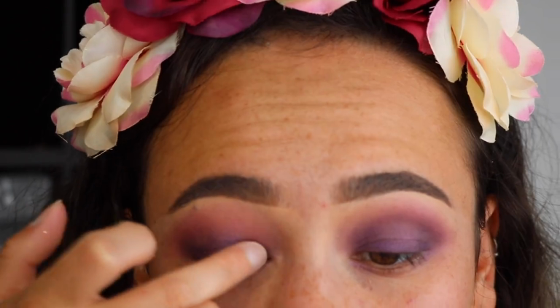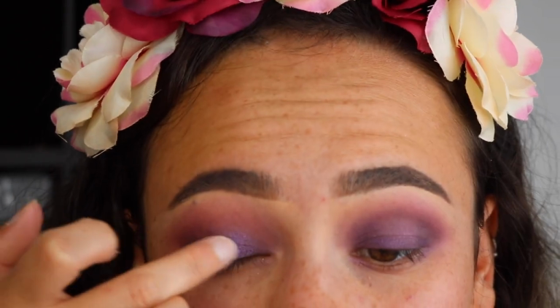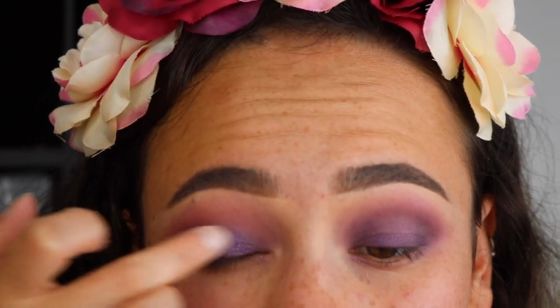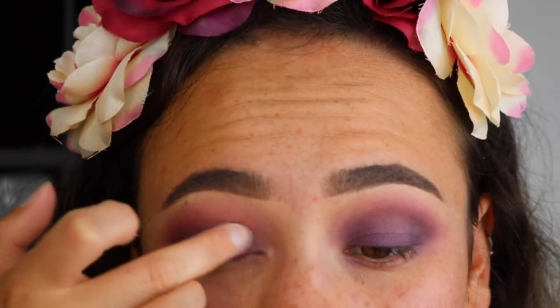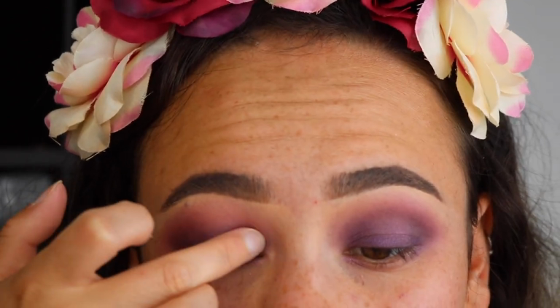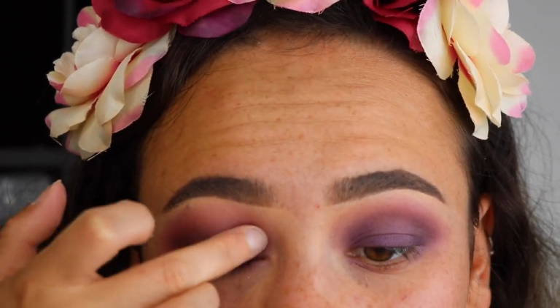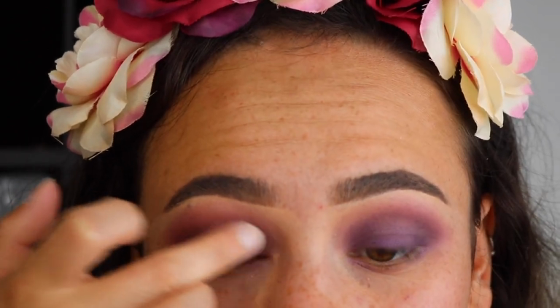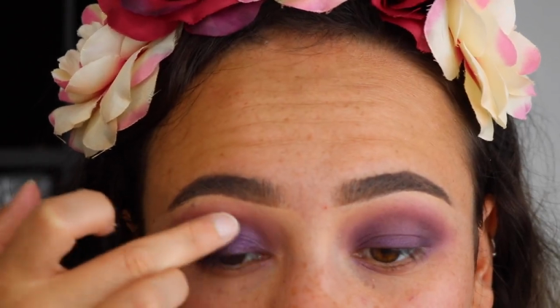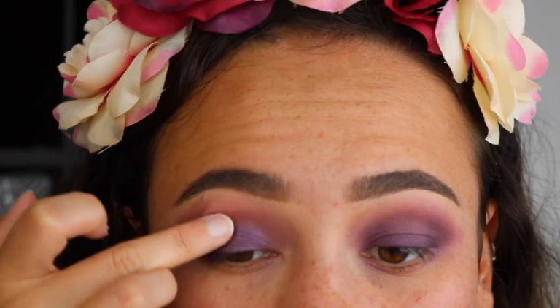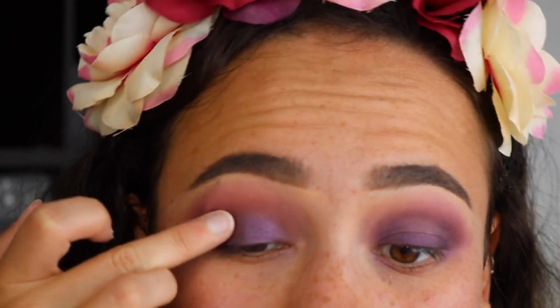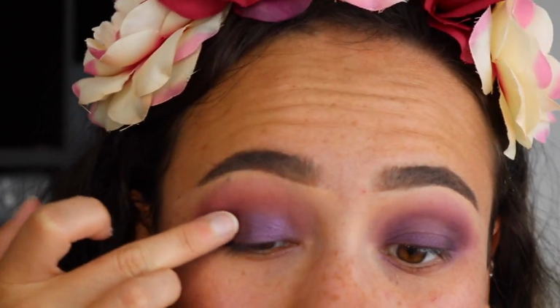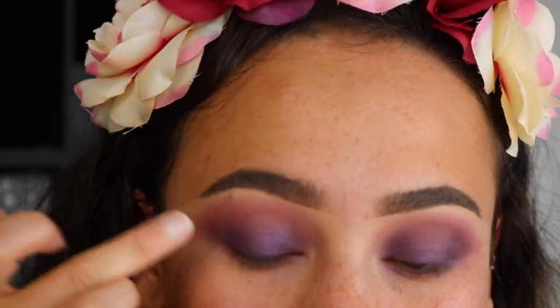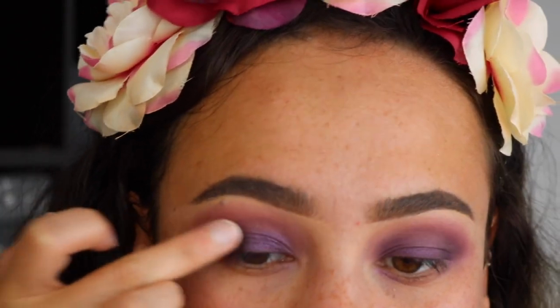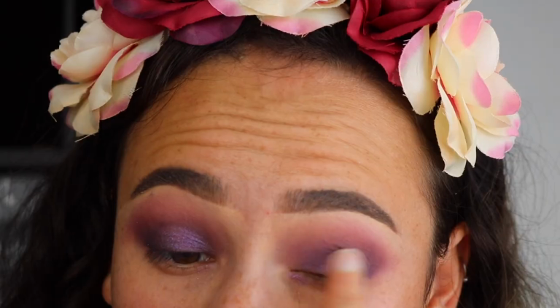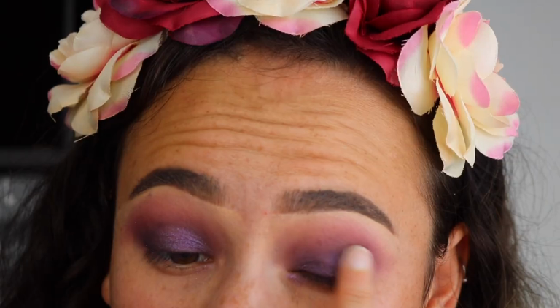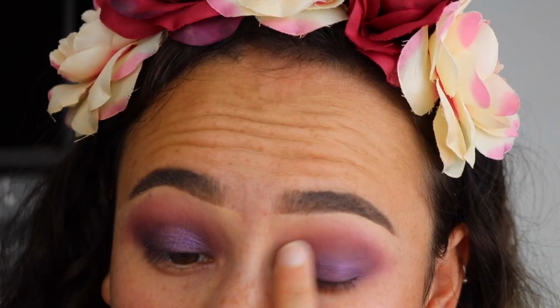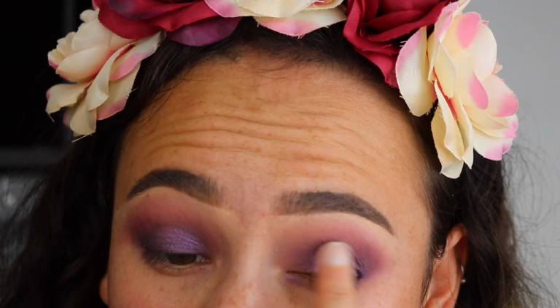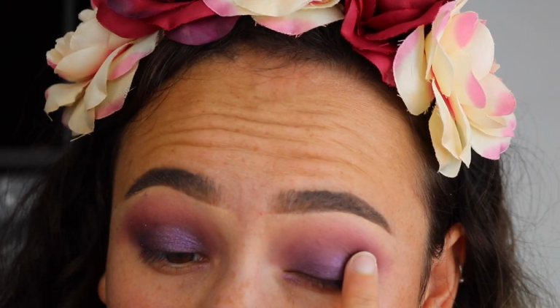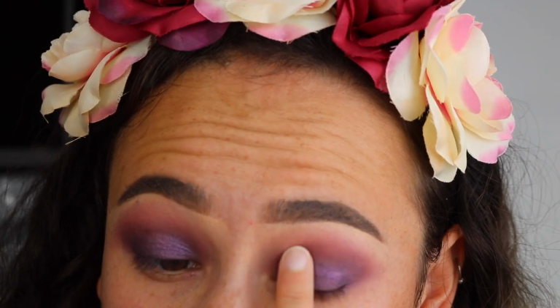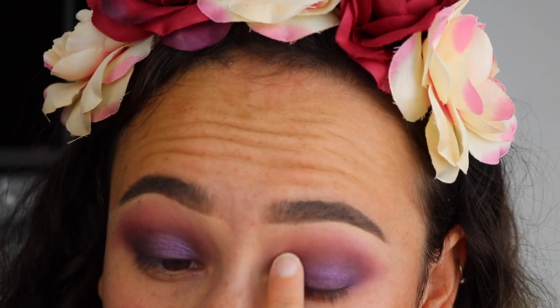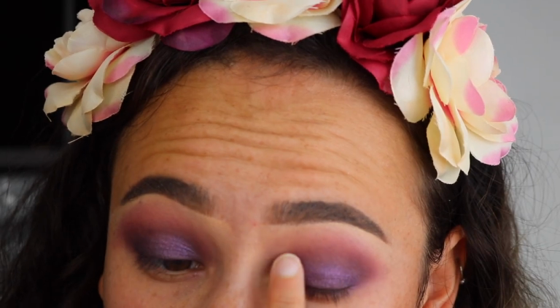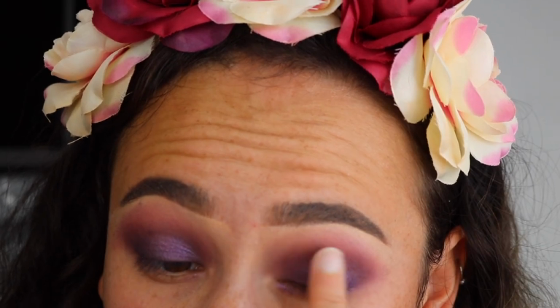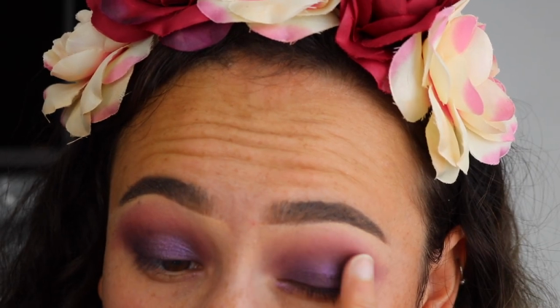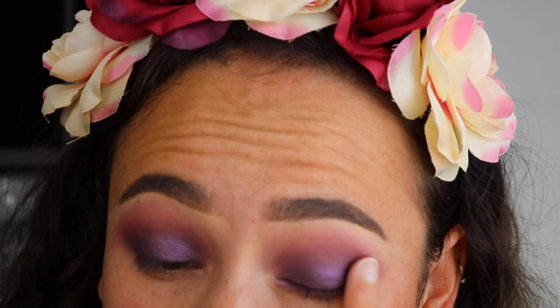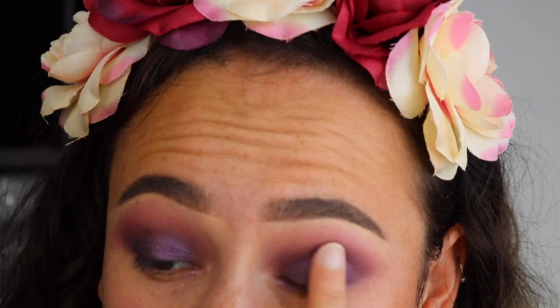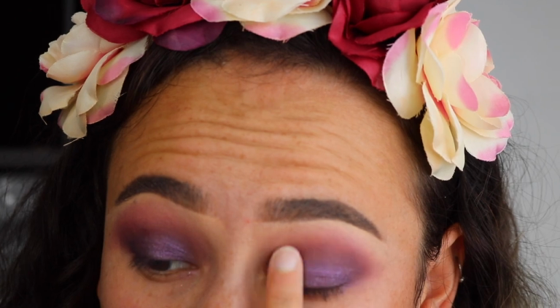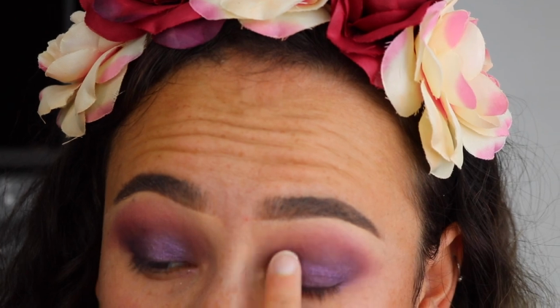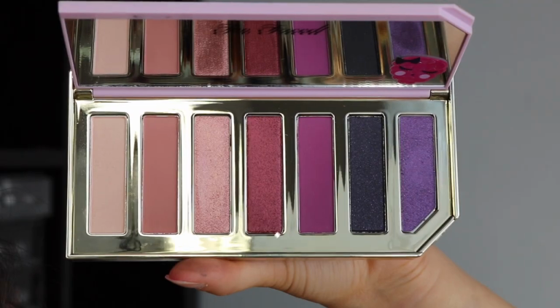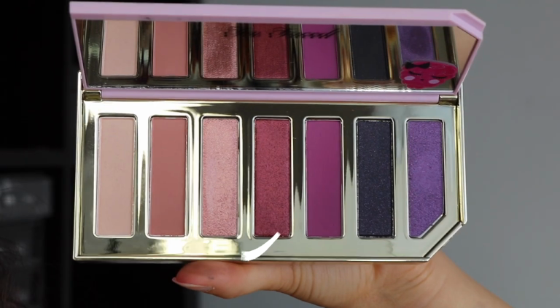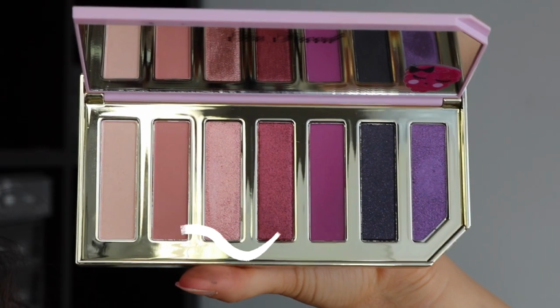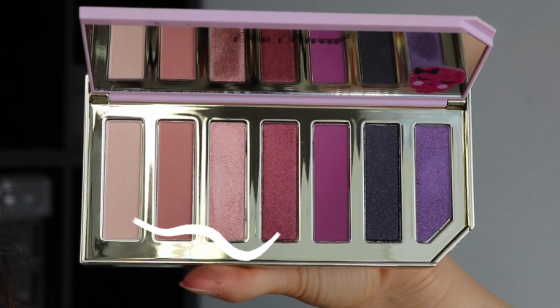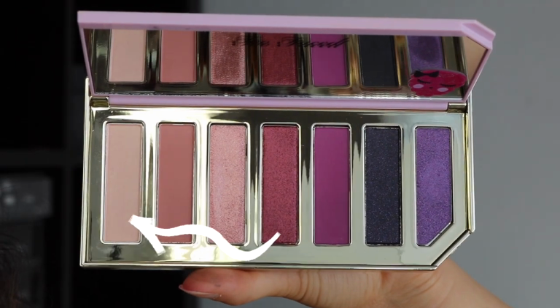So this definitely isn't one of Too Faced's best products. I can't lie, I'm so disappointed to admit that.